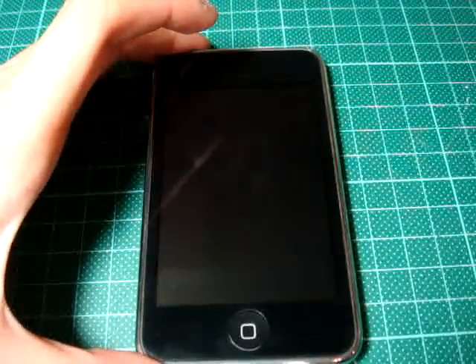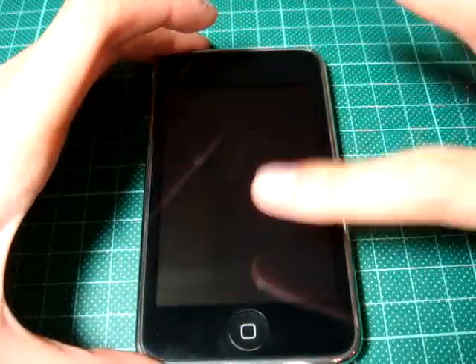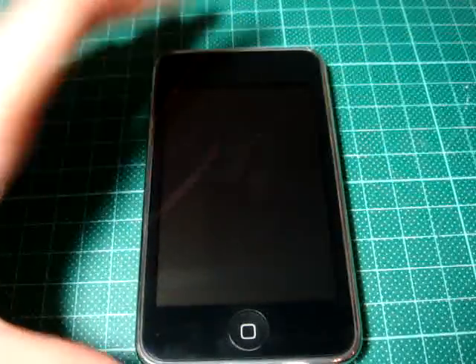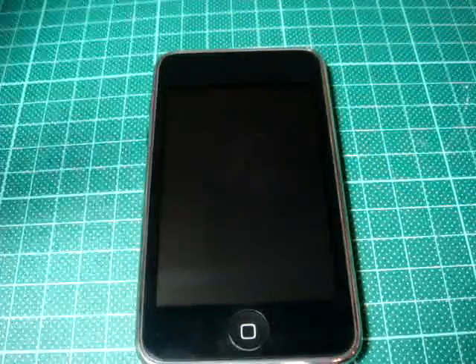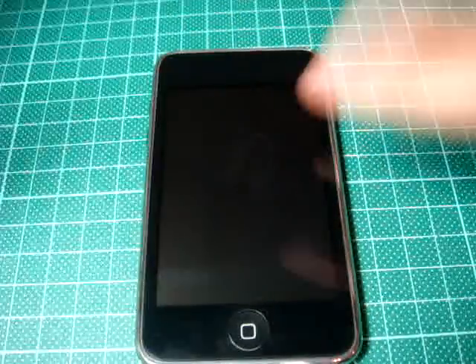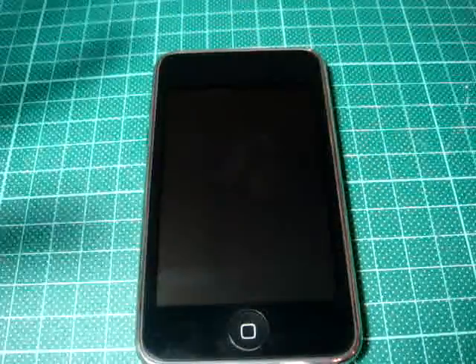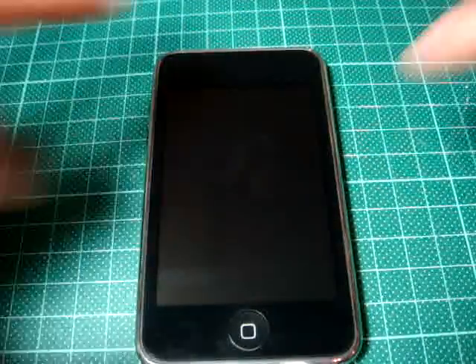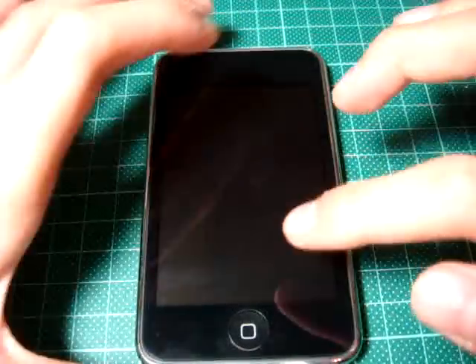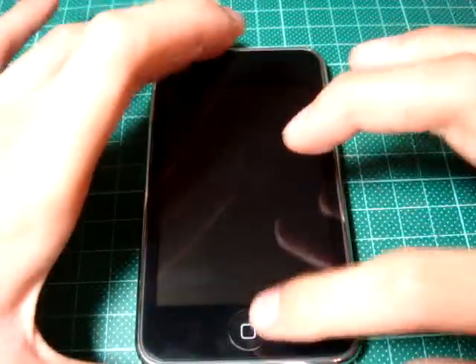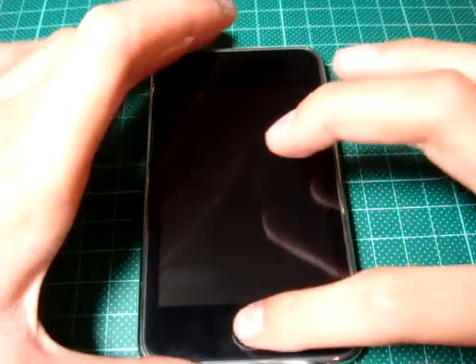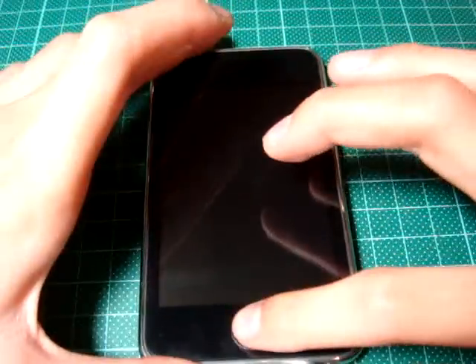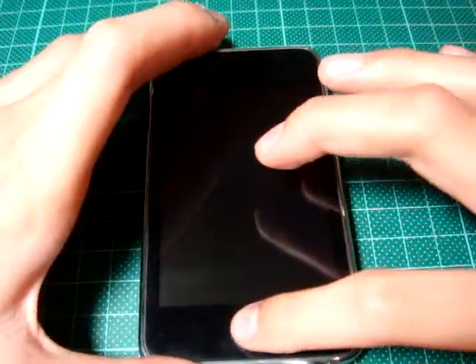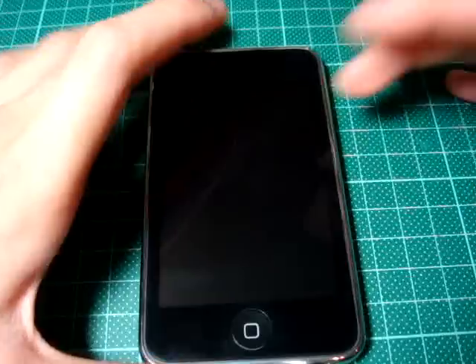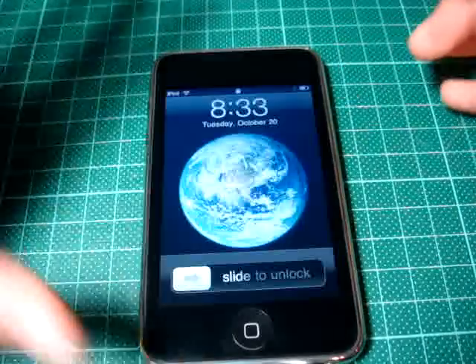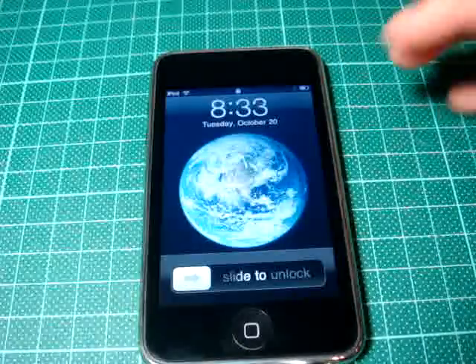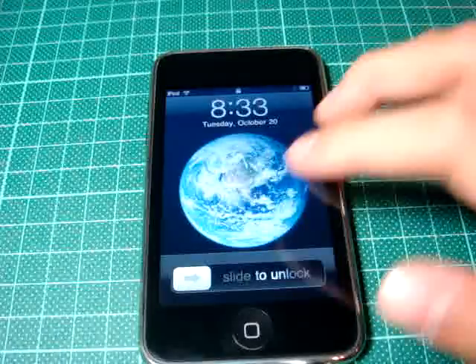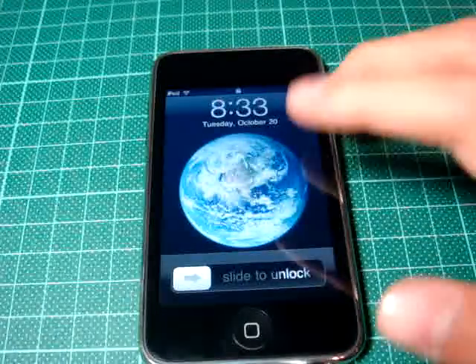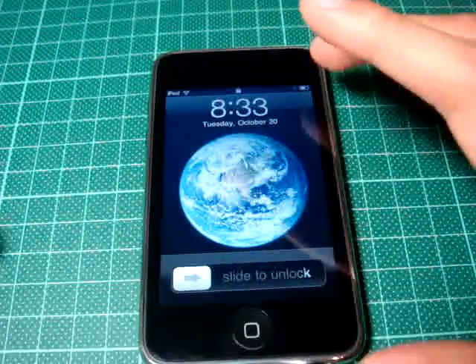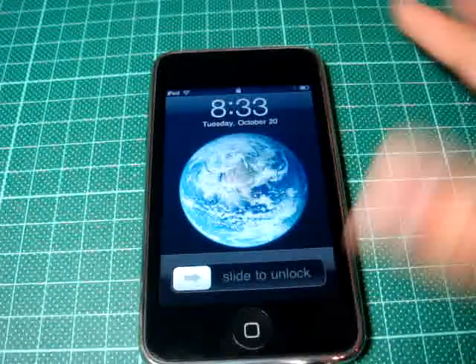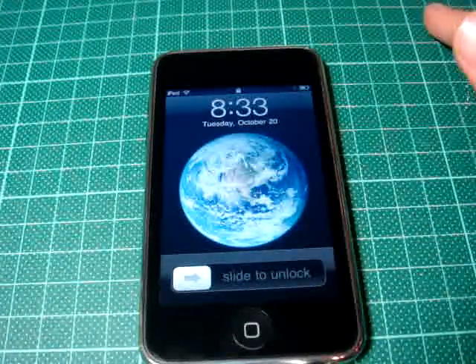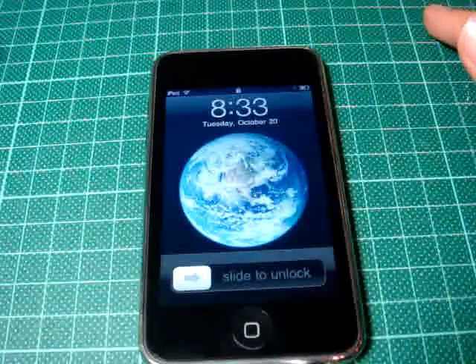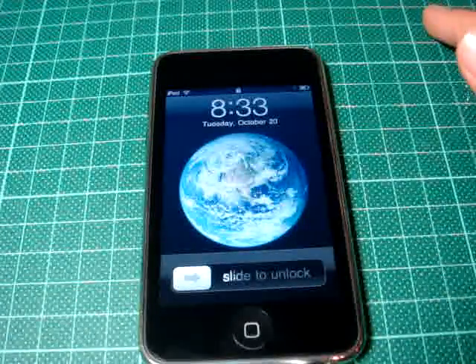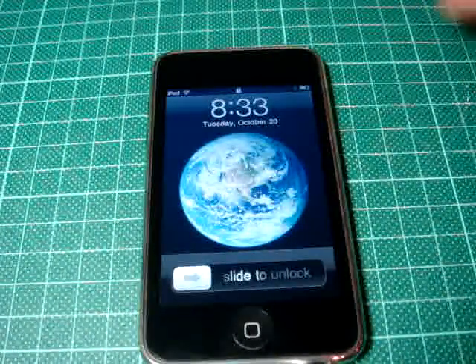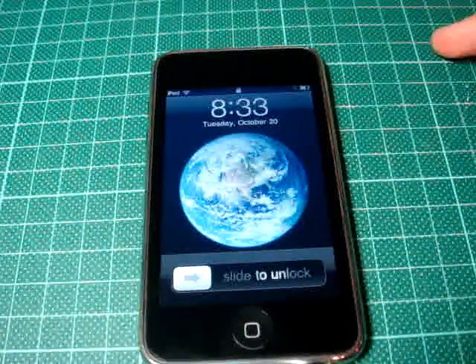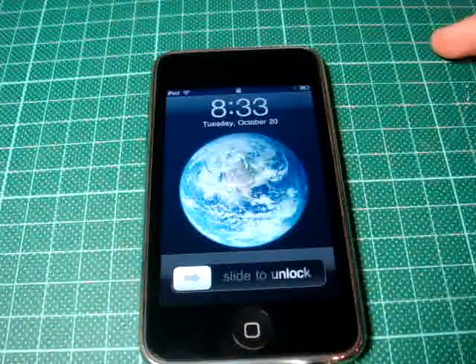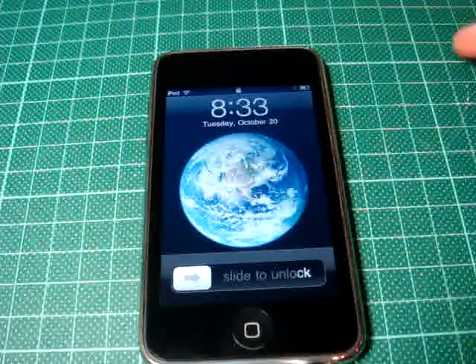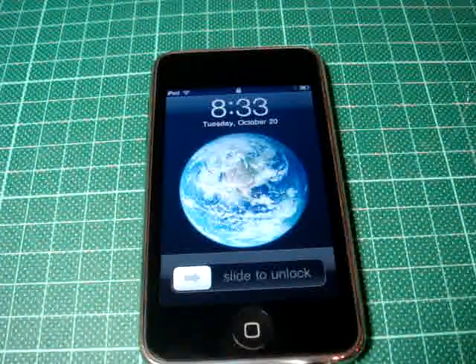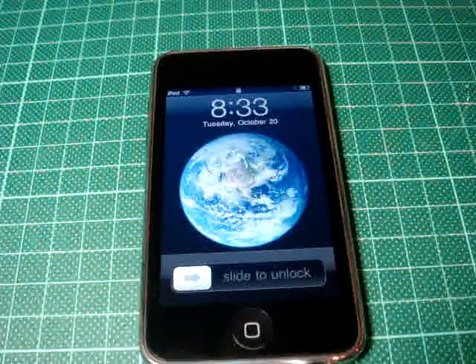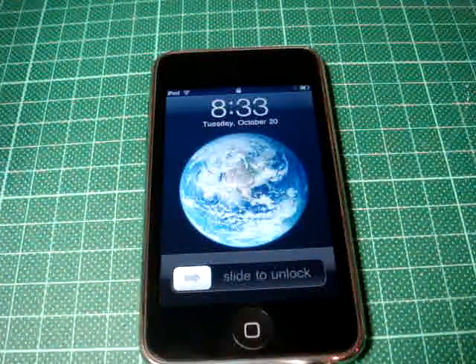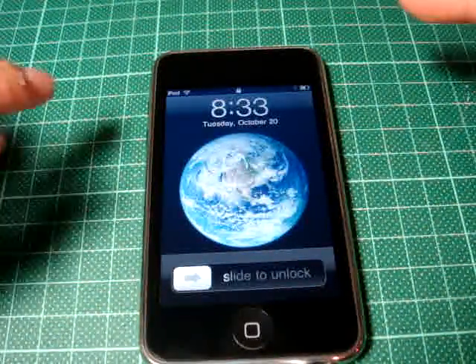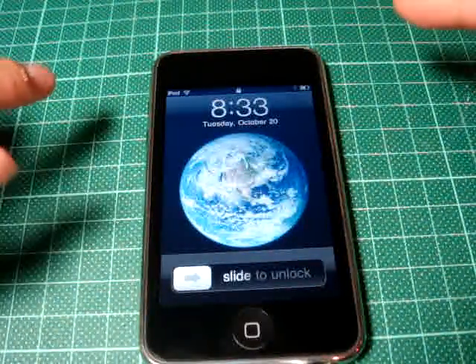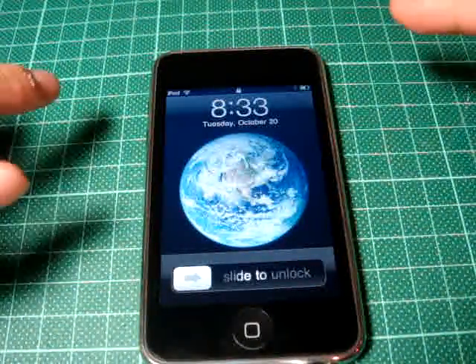Hey guys, what's up? Here's a new app again. So today I'm having an app review — it's called Finger Foods, and it's an awesome app.